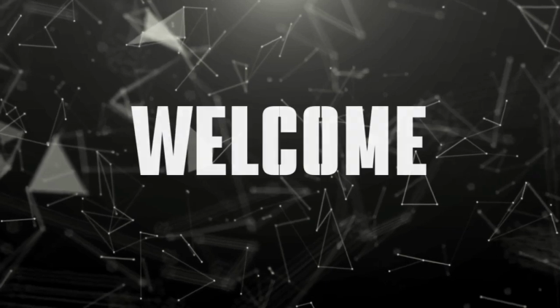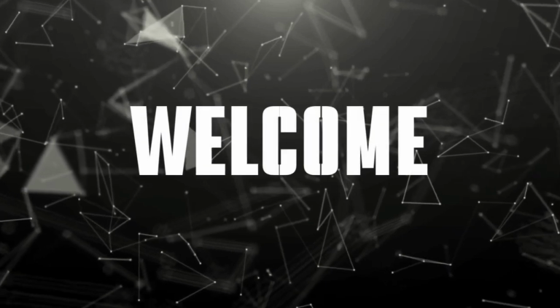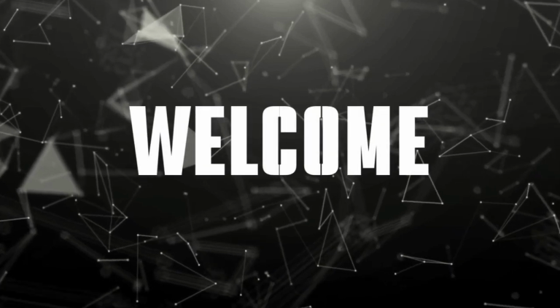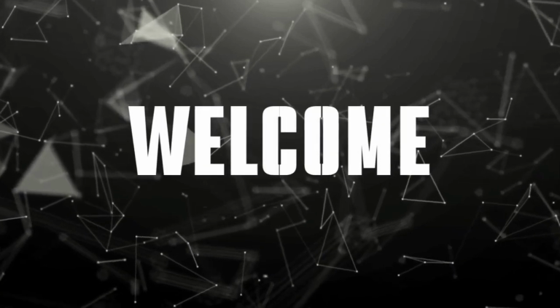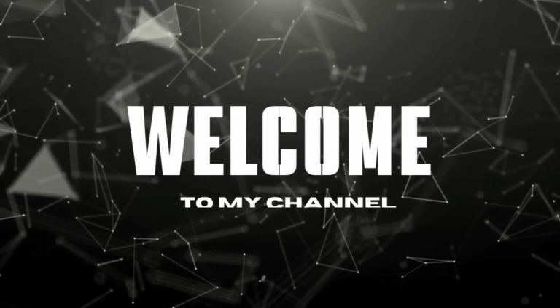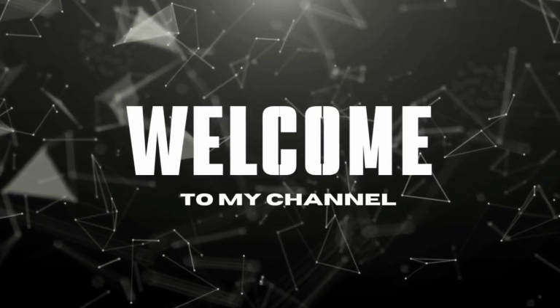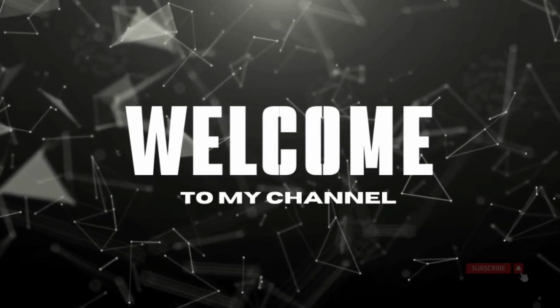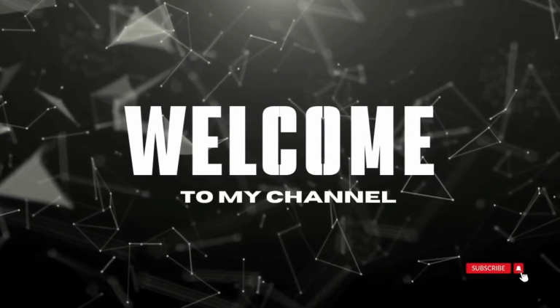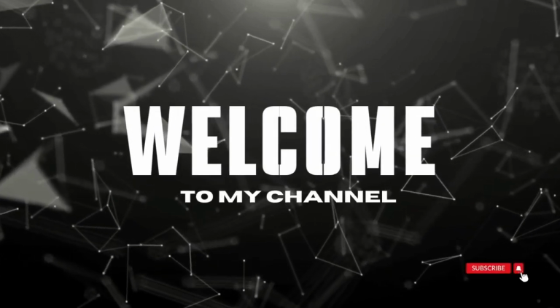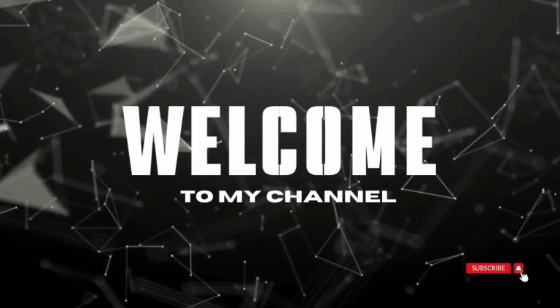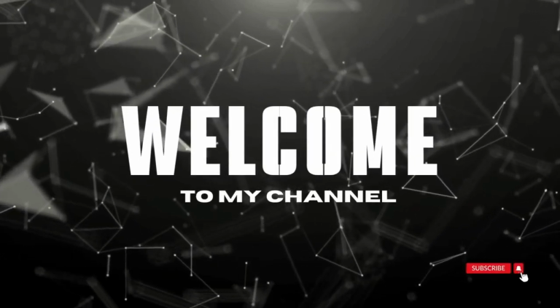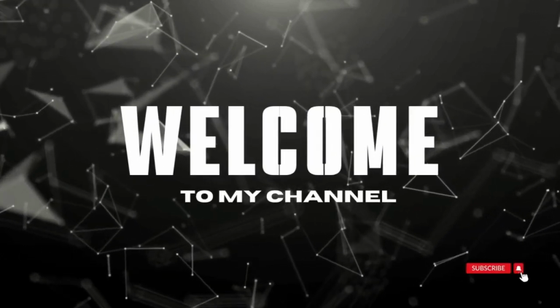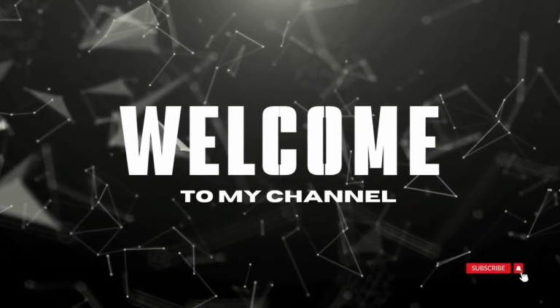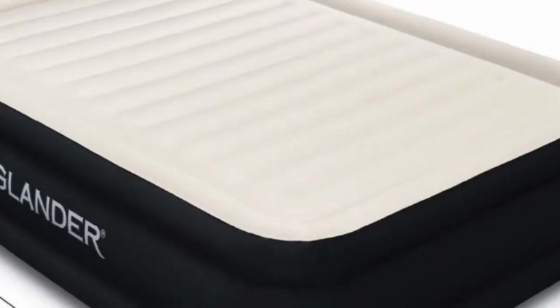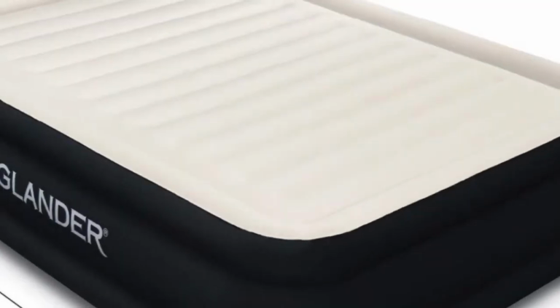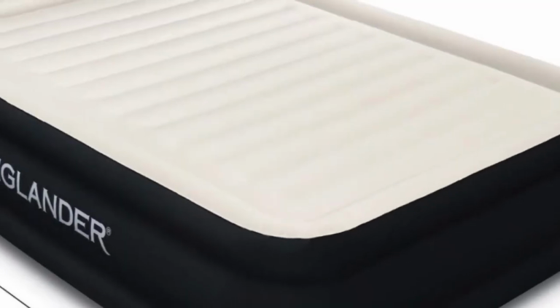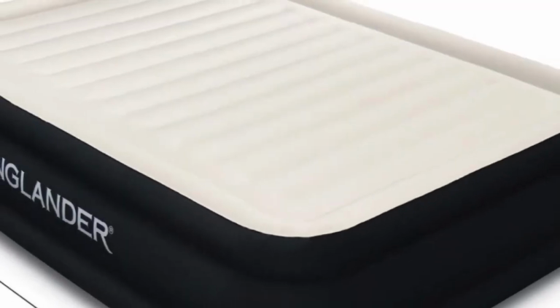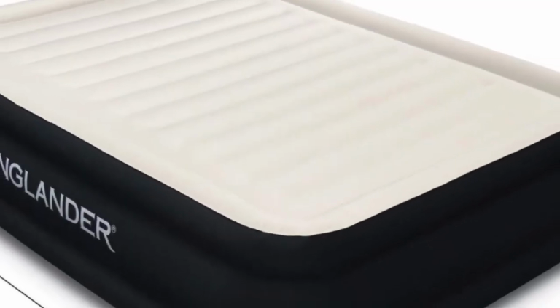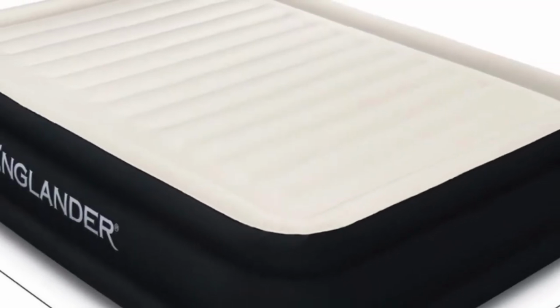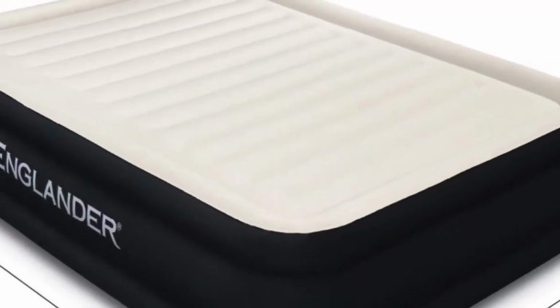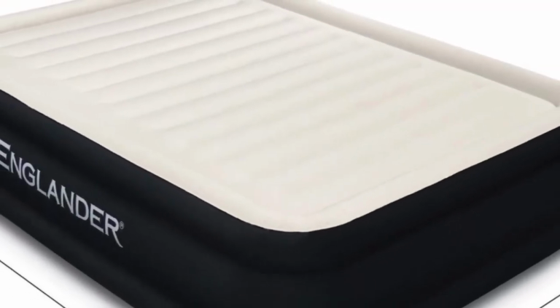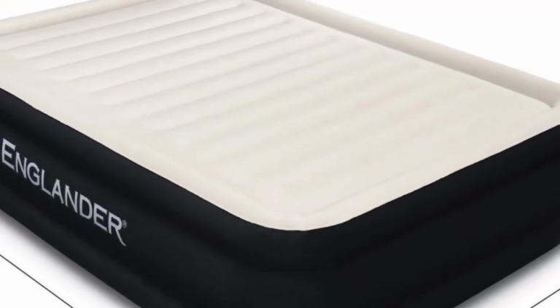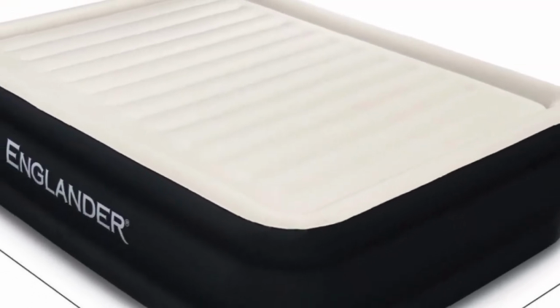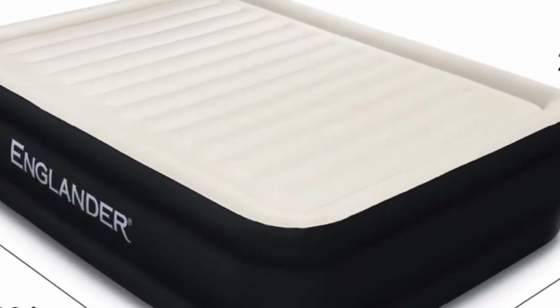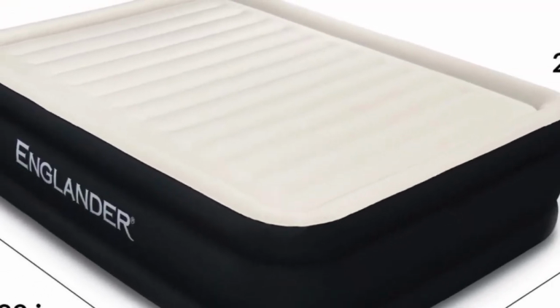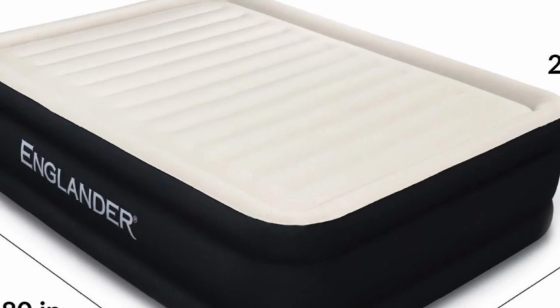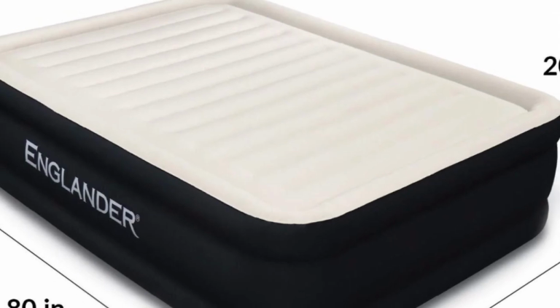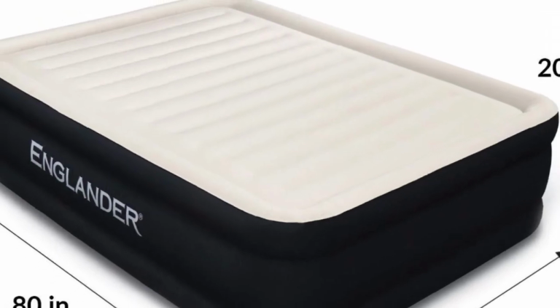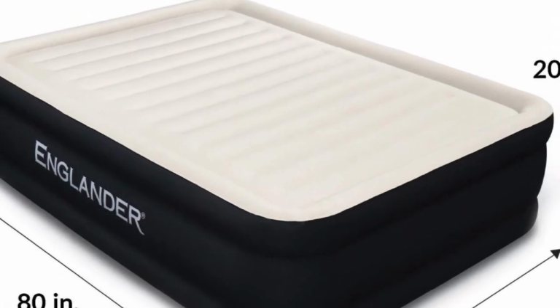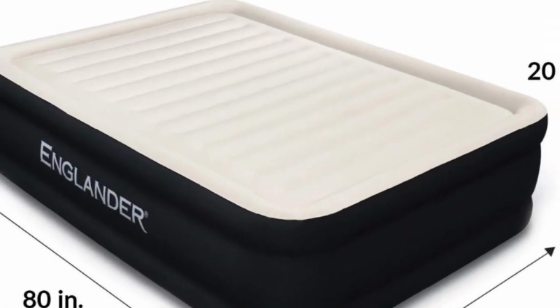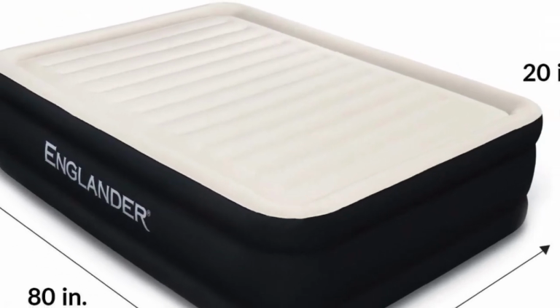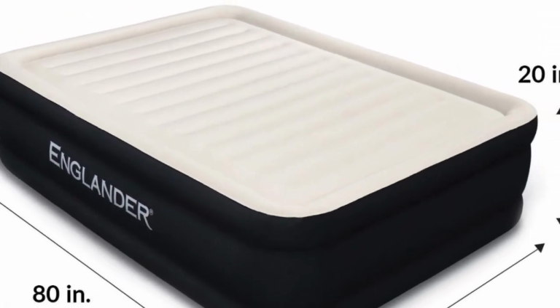Welcome to my channel. Mattresses have welded seams that provide exceptional strength and durability.